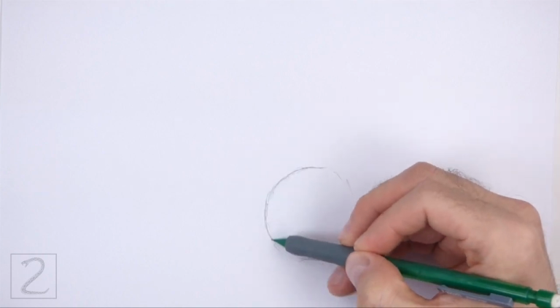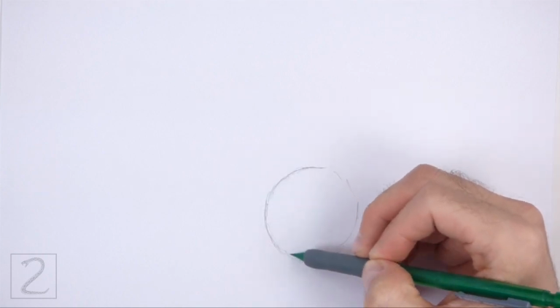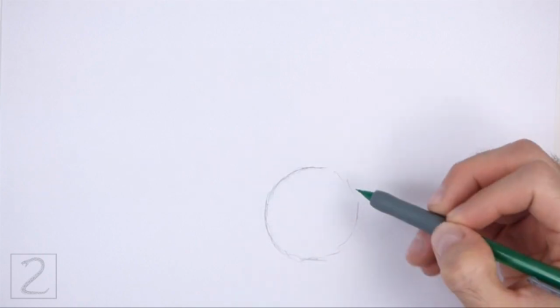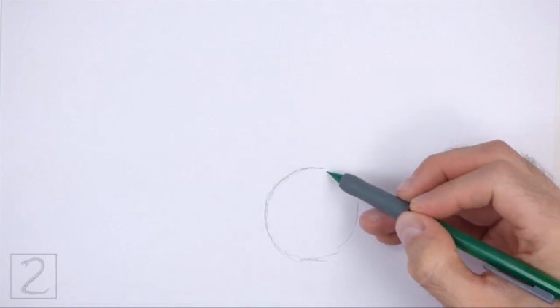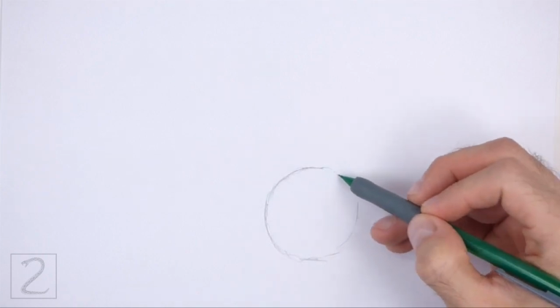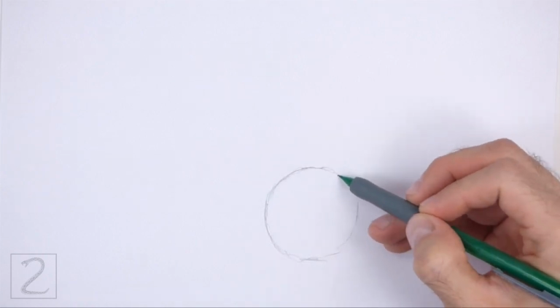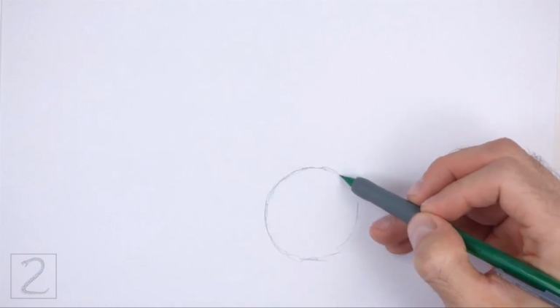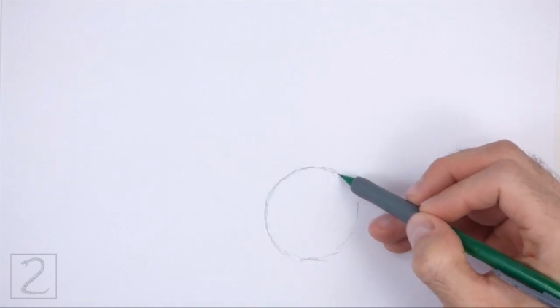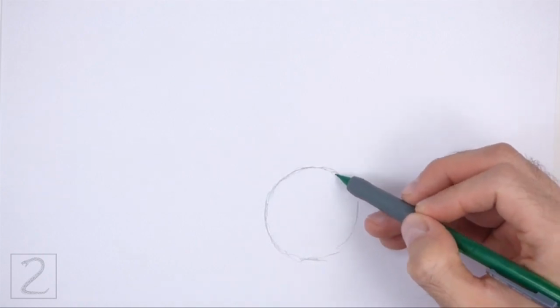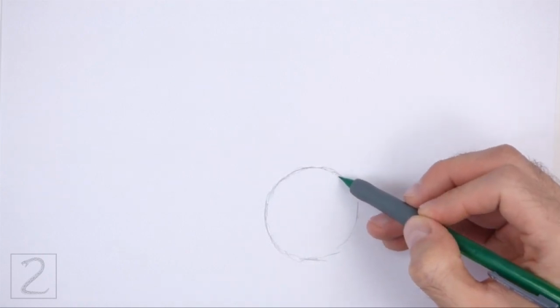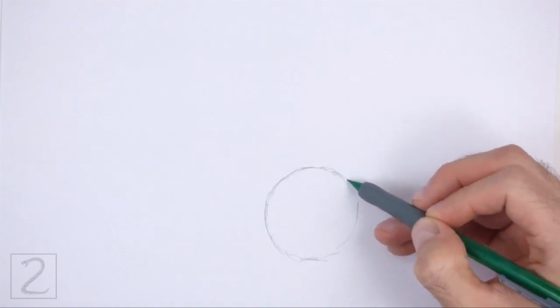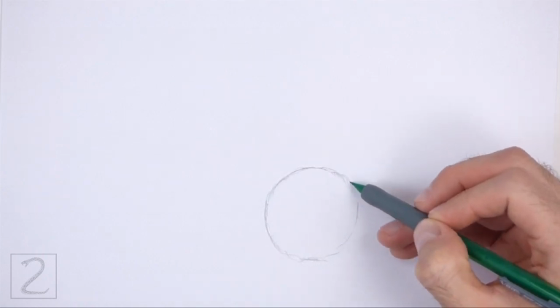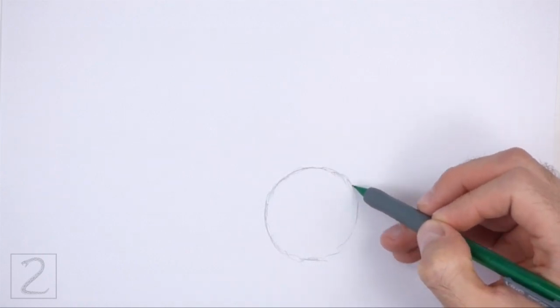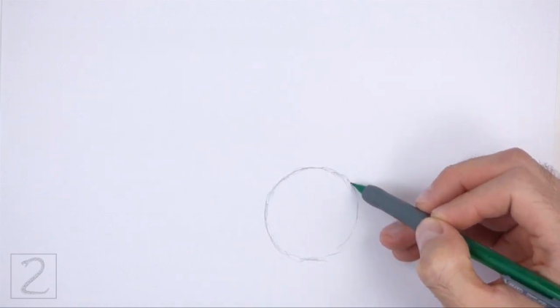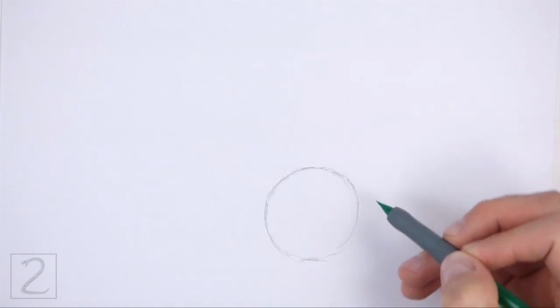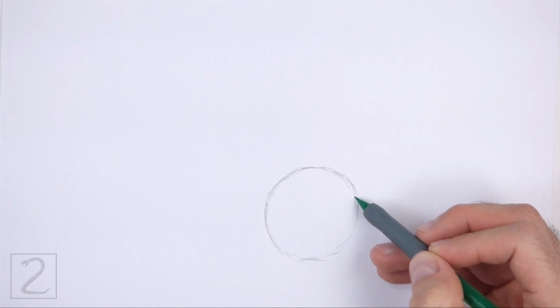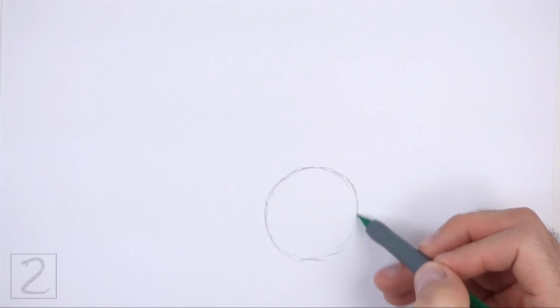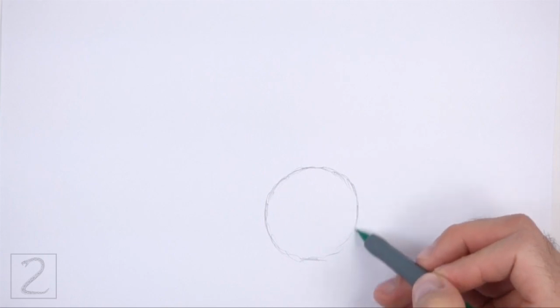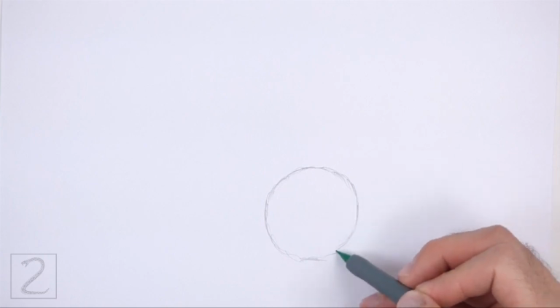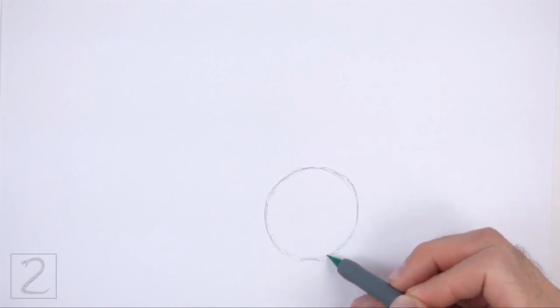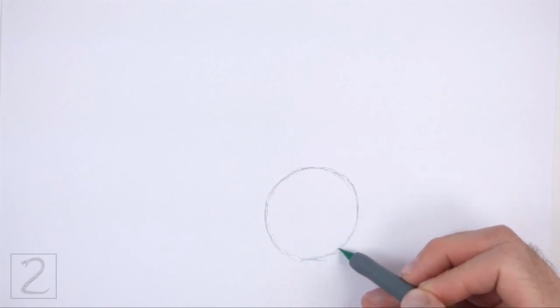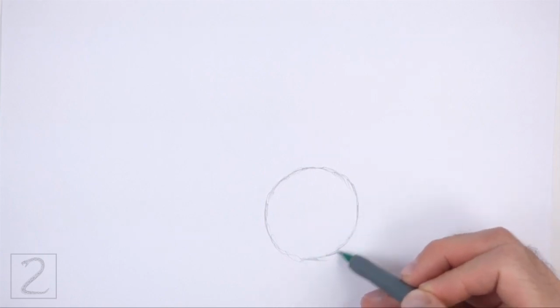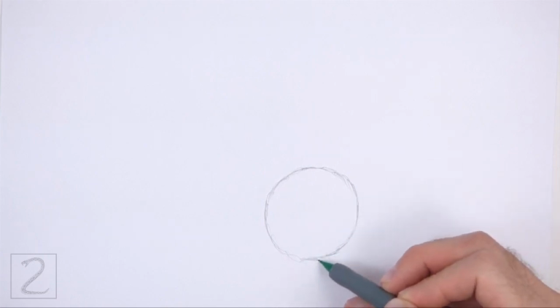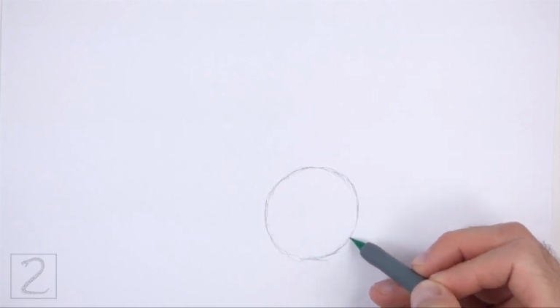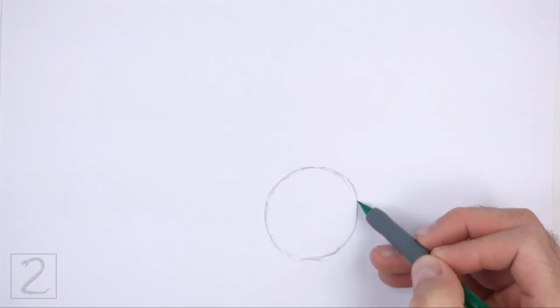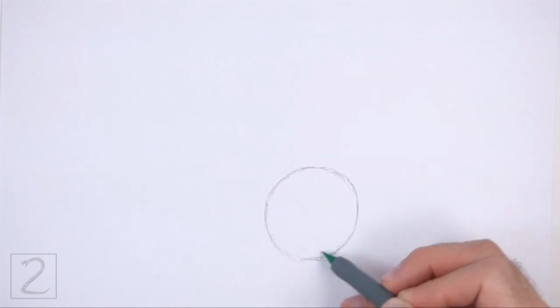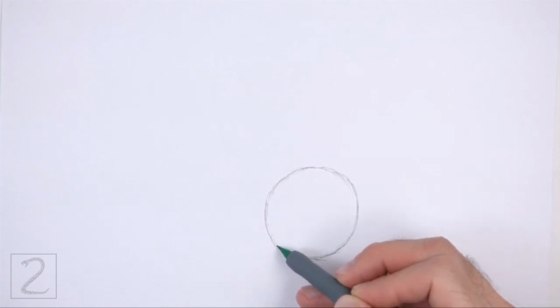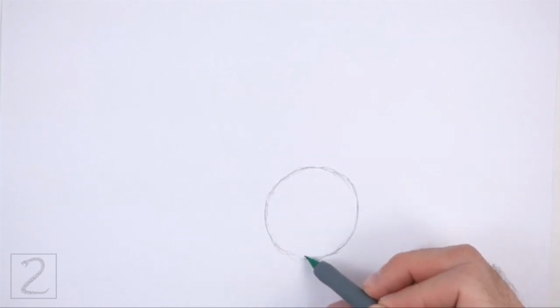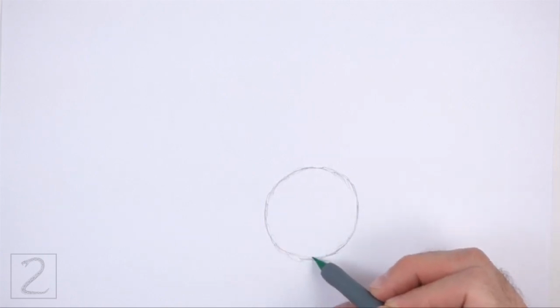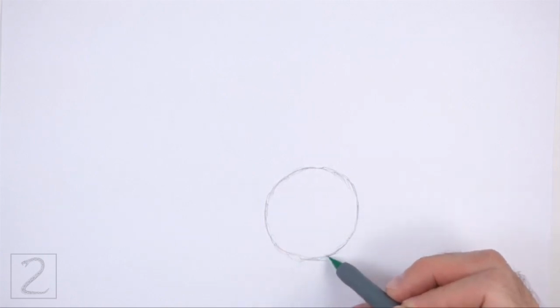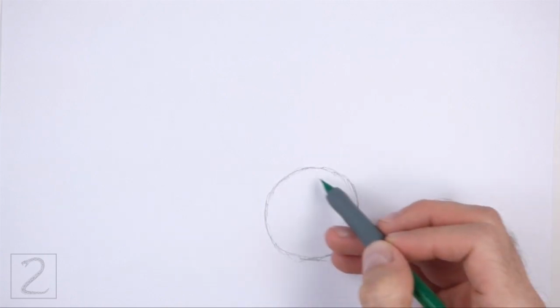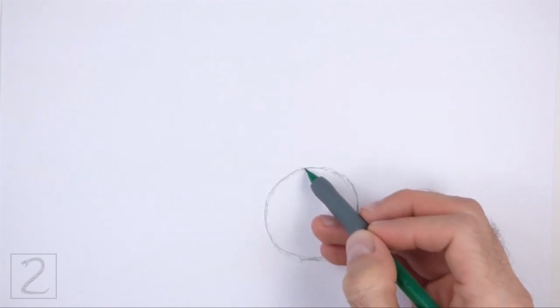The circle doesn't have to be perfect, but if you're having trouble drawing it, just trace the outer edge of a coin, a bottle cap, or anything else with a circular edge.